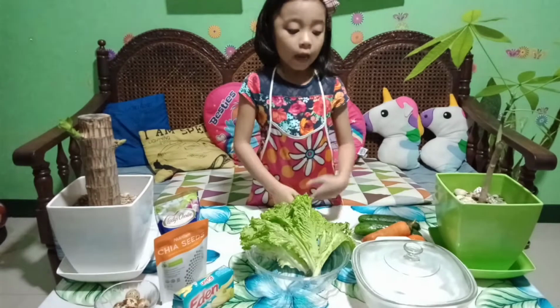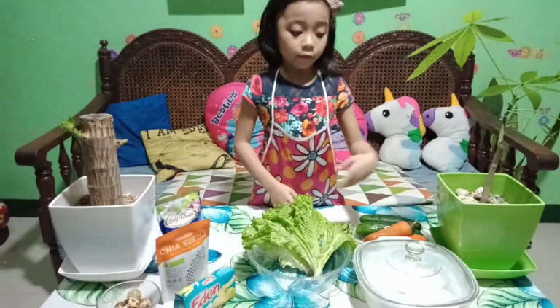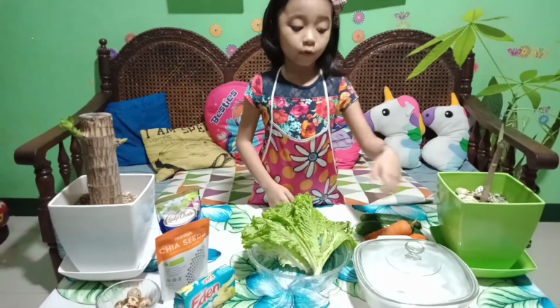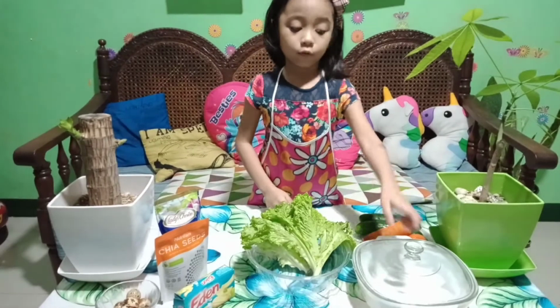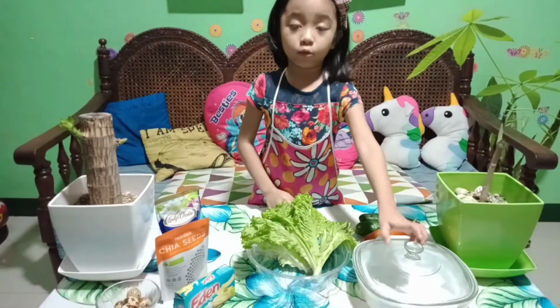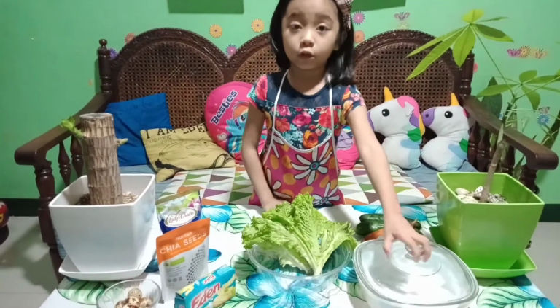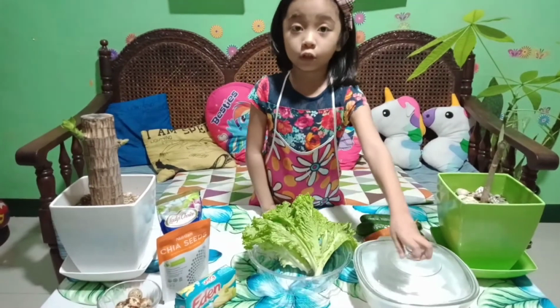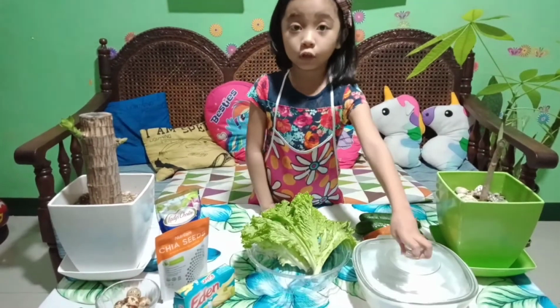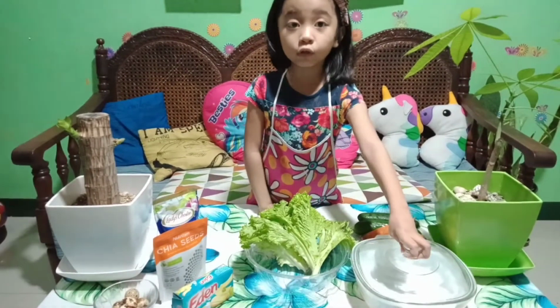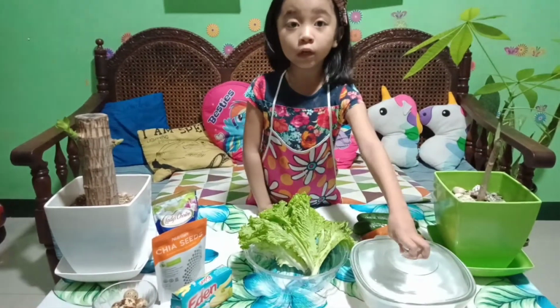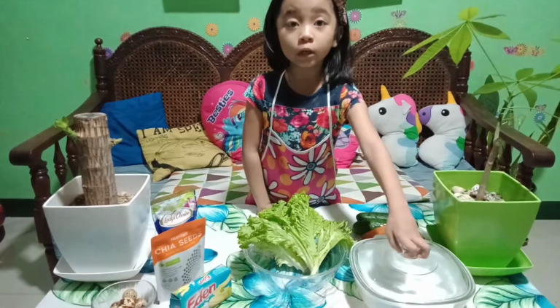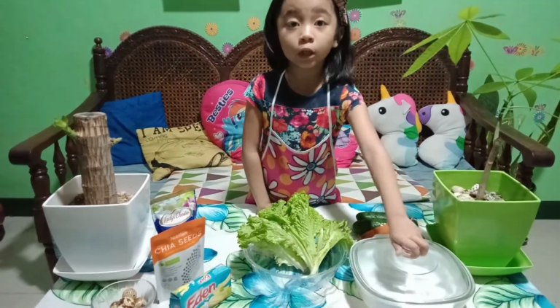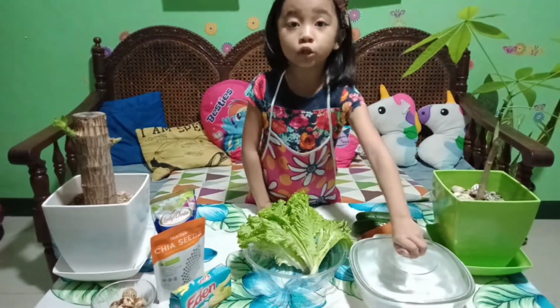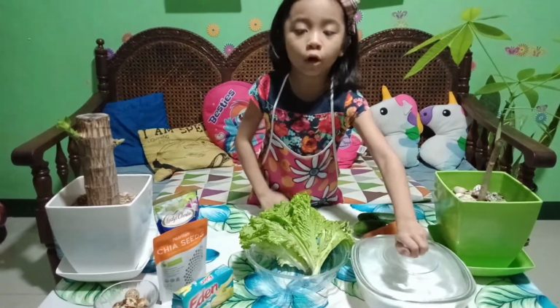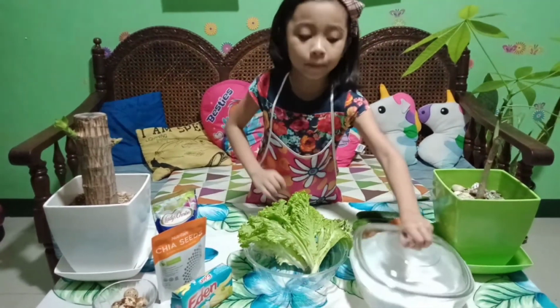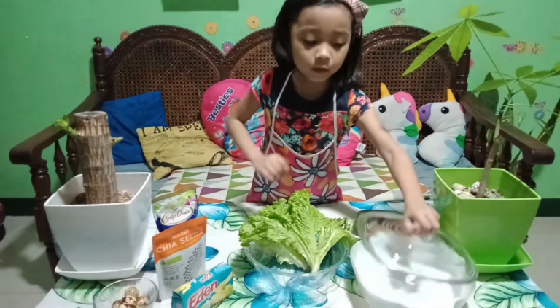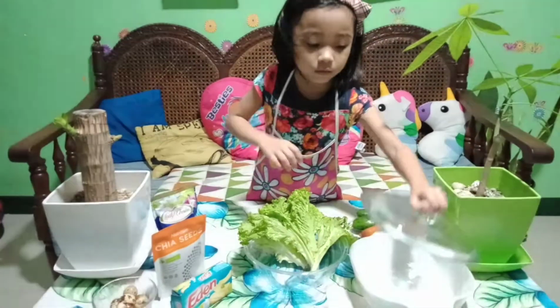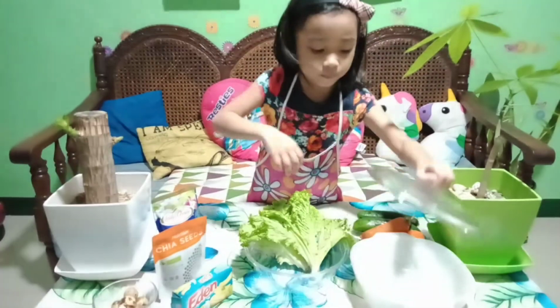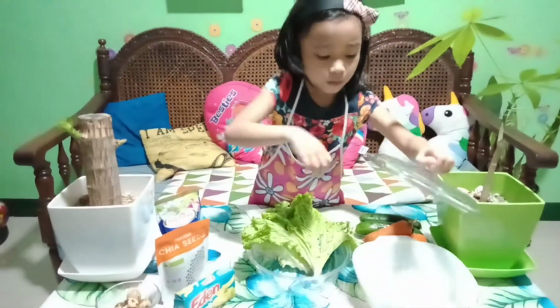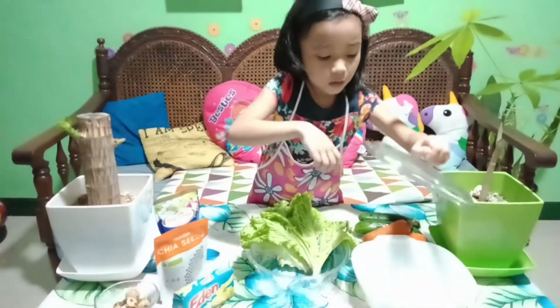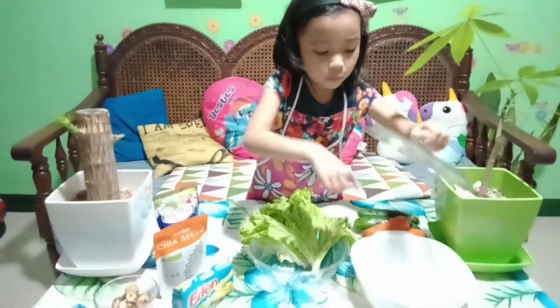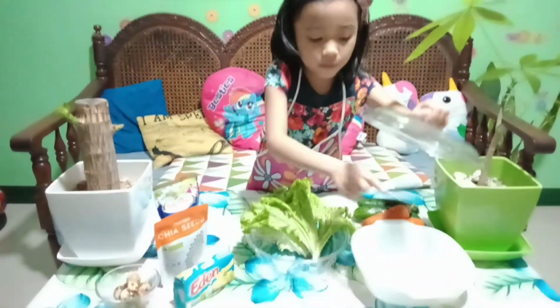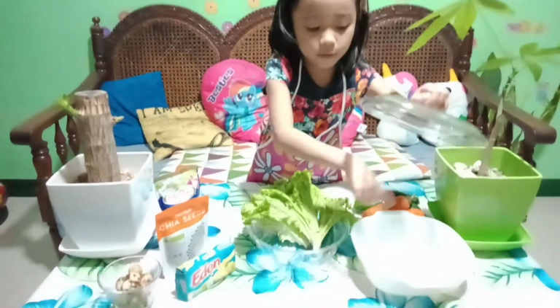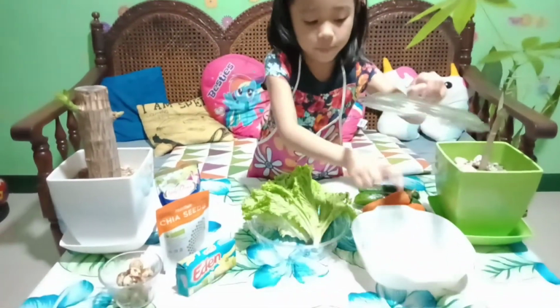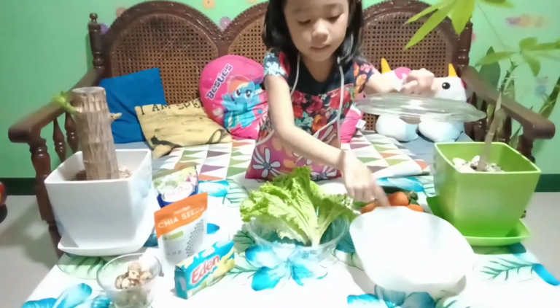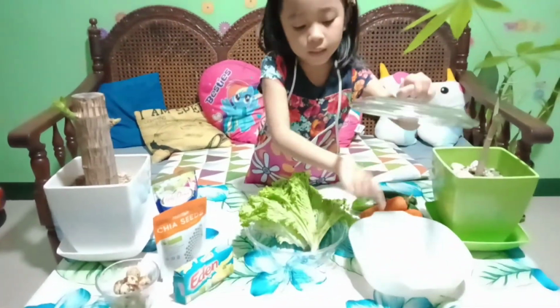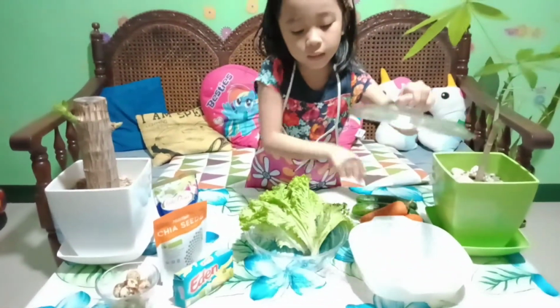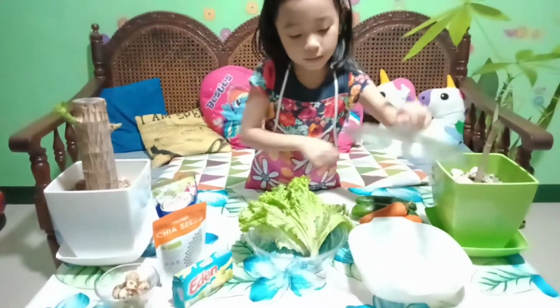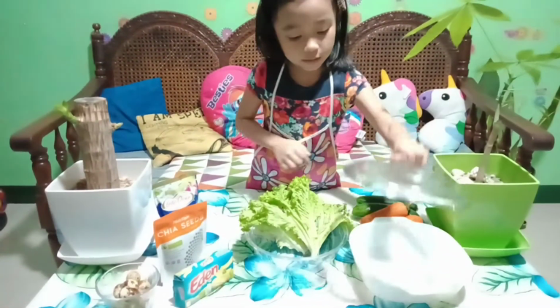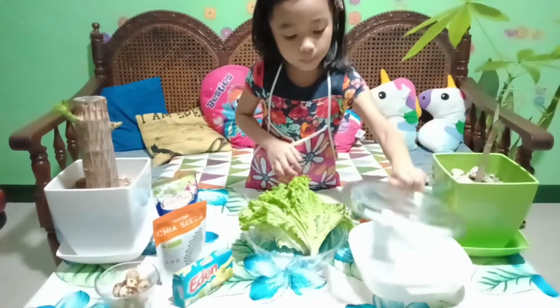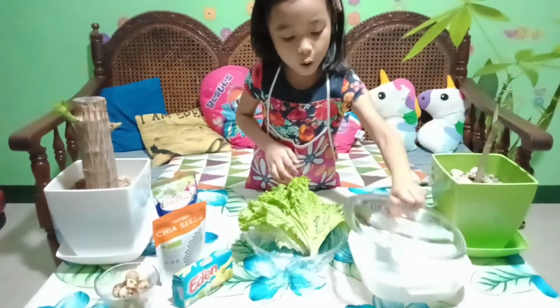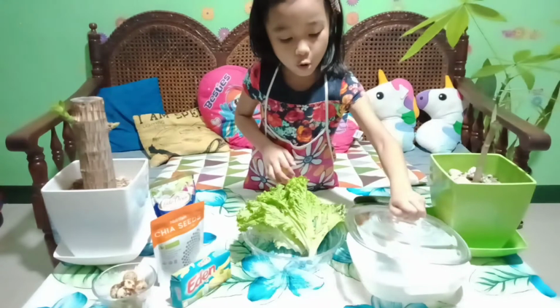And when we are done to clean it and chop it, we will mix it in this bowl.